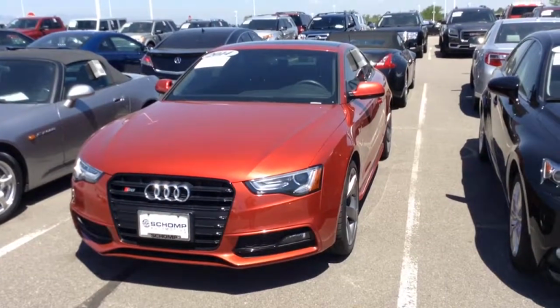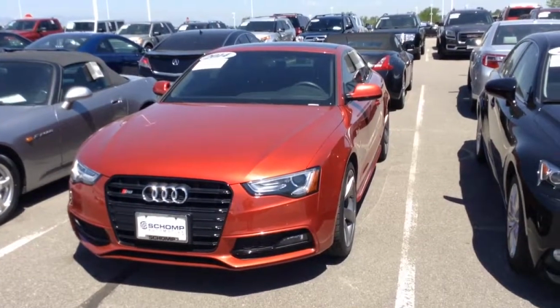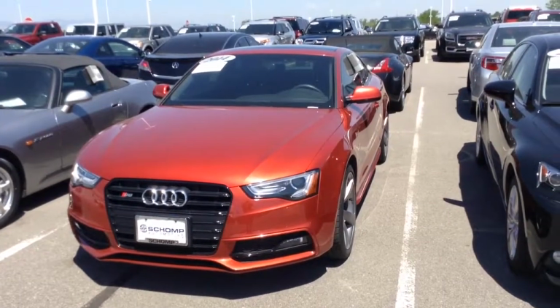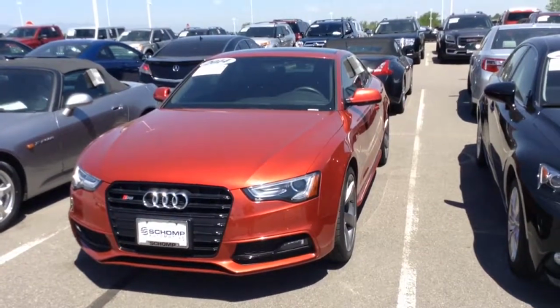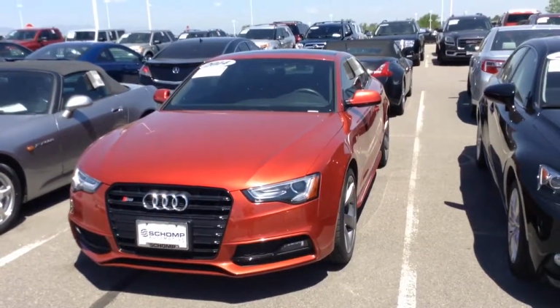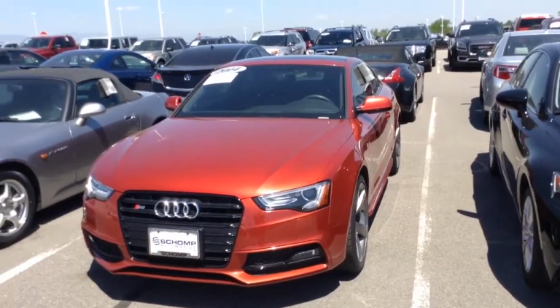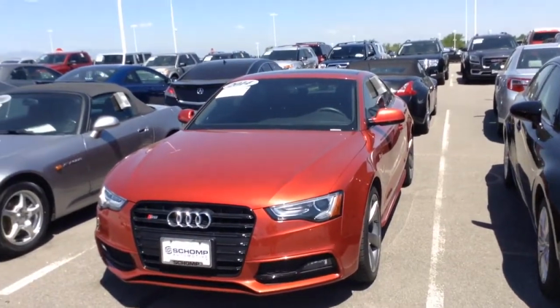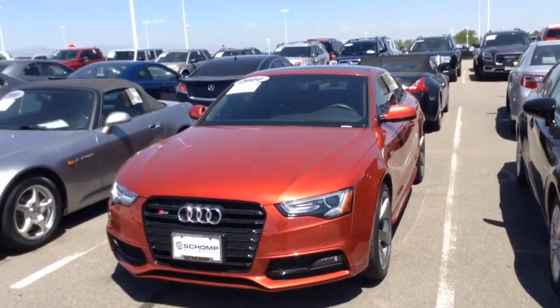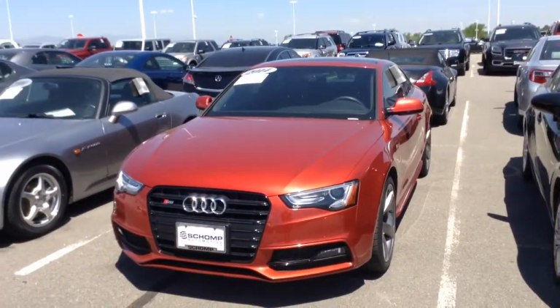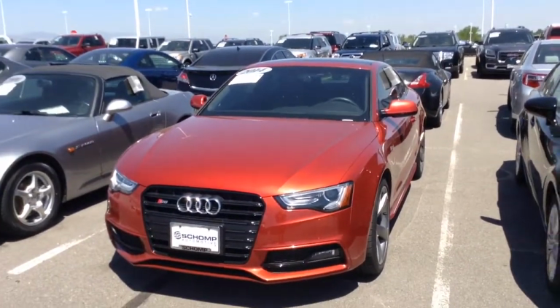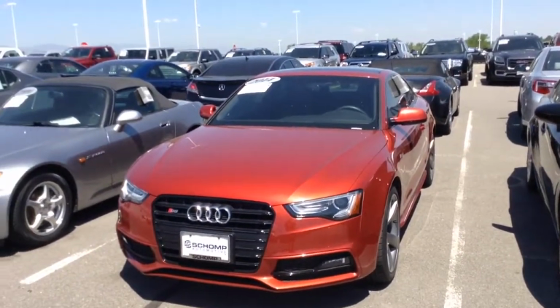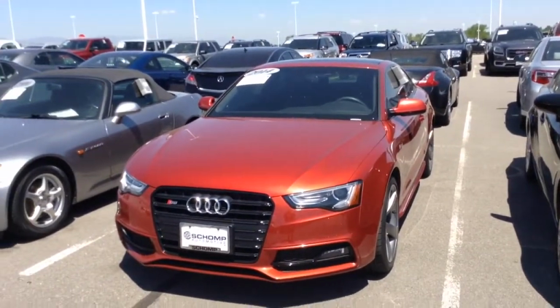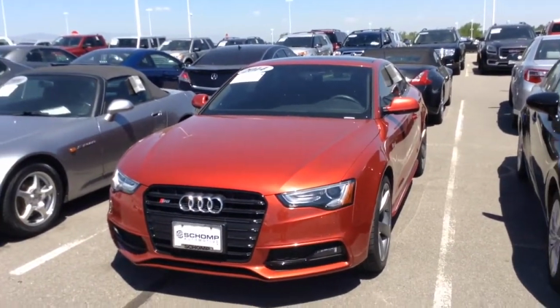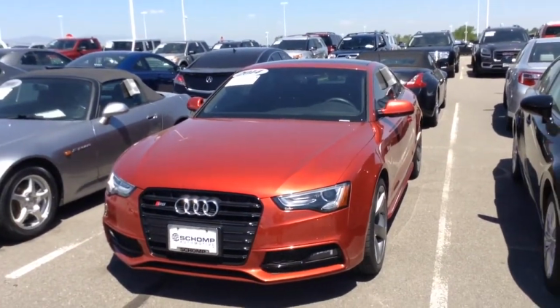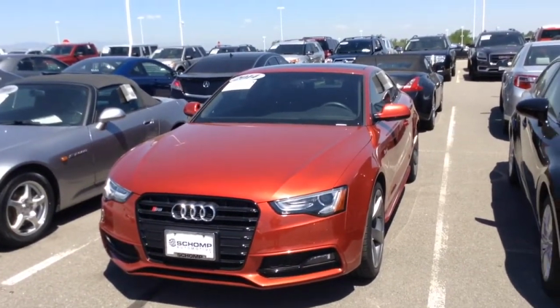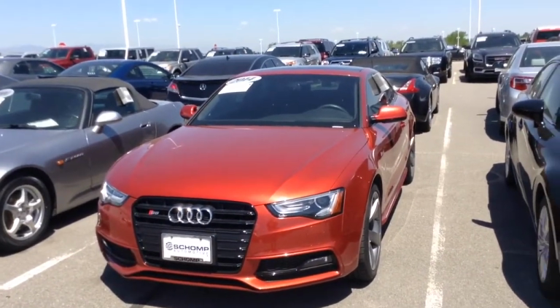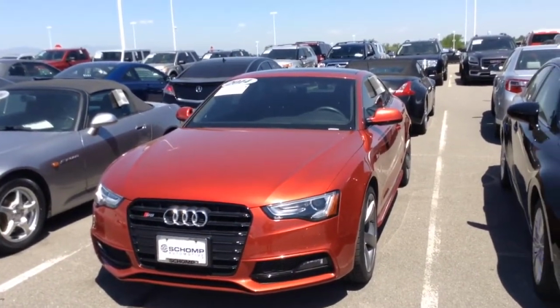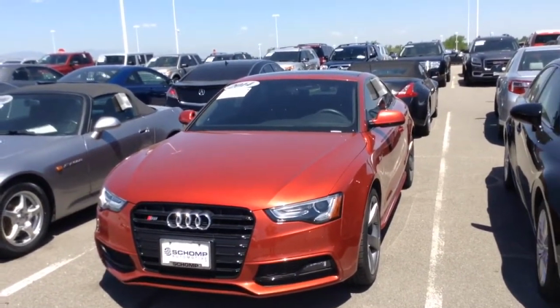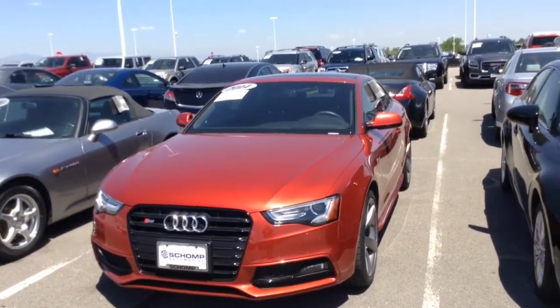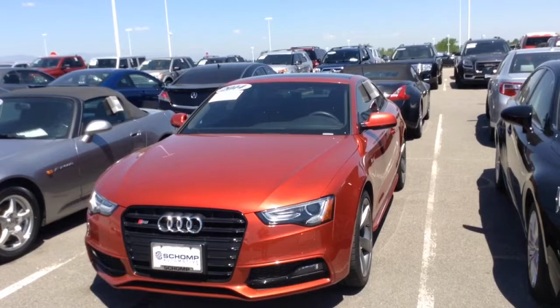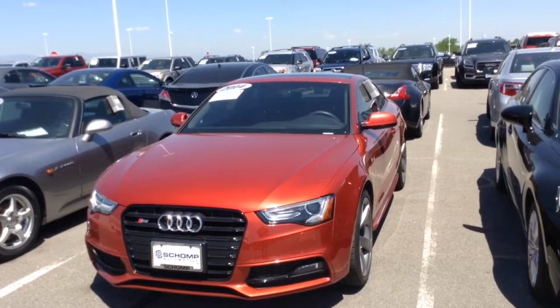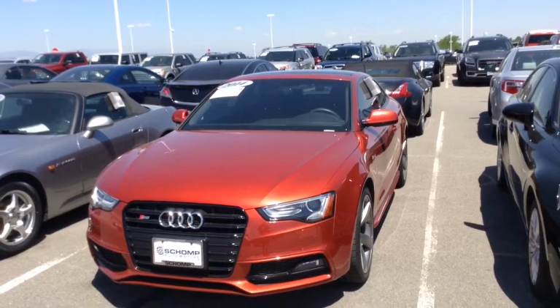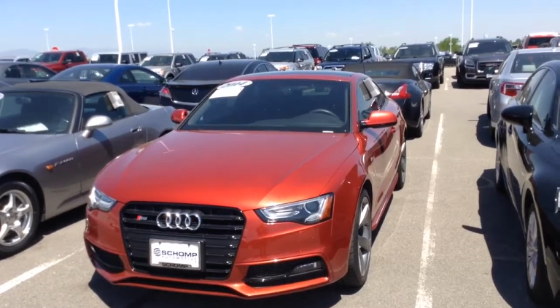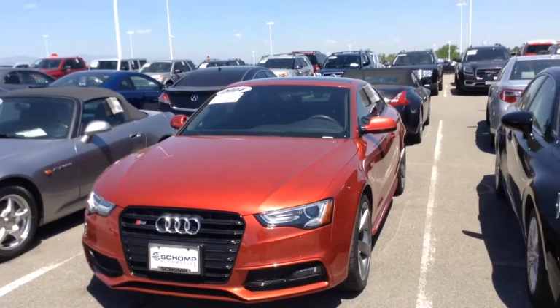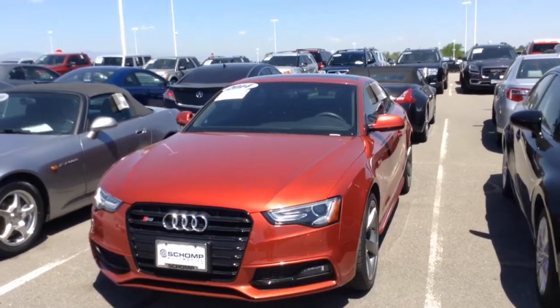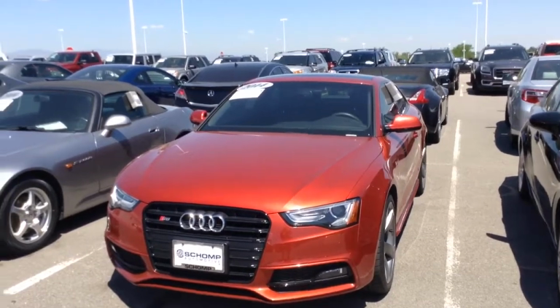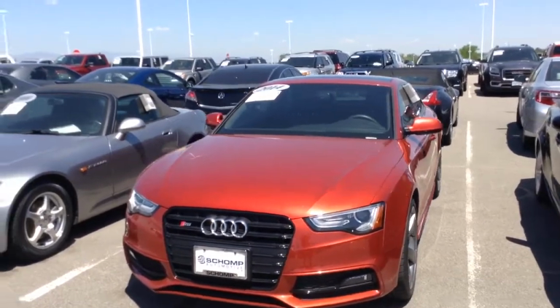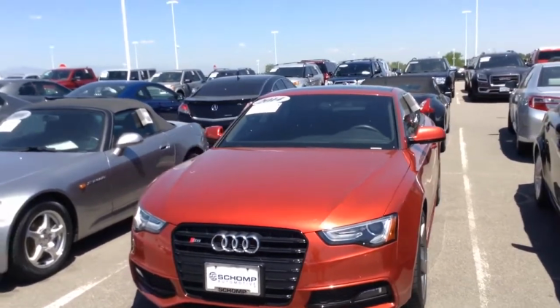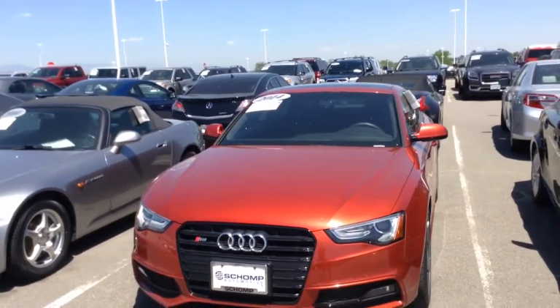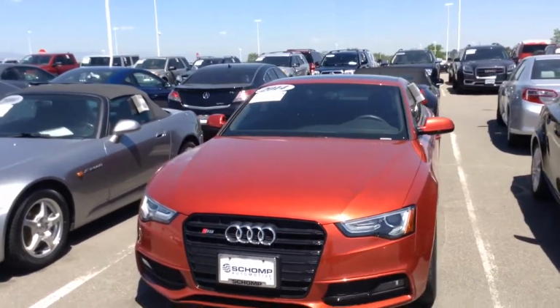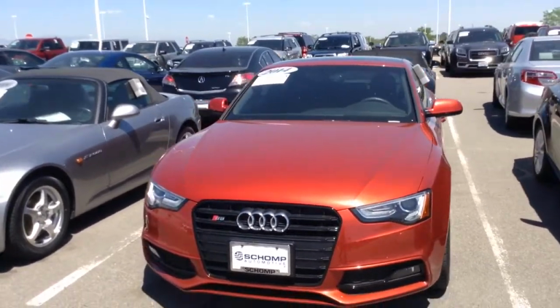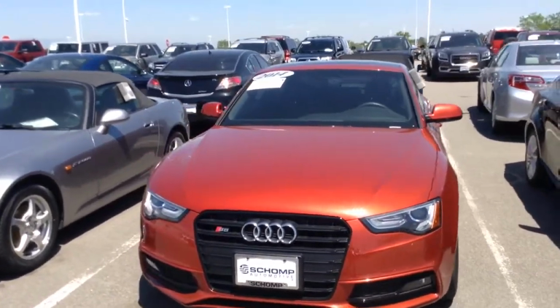Good morning from Chomp BMW. My name is Steve Ruffner and this is a 2014 Audi S5.